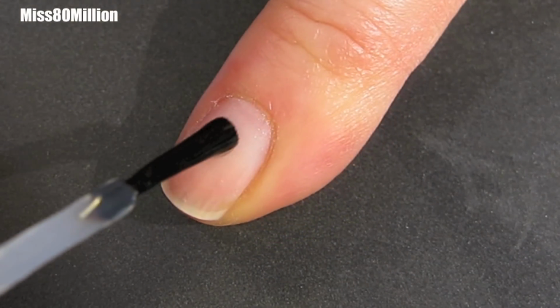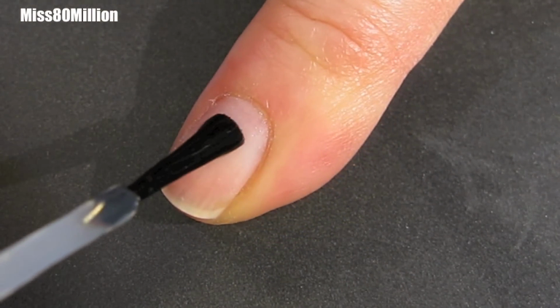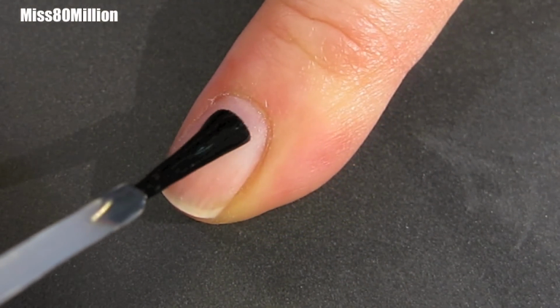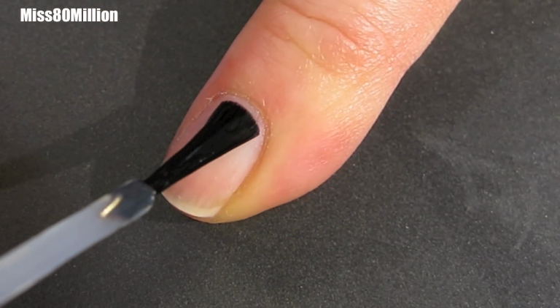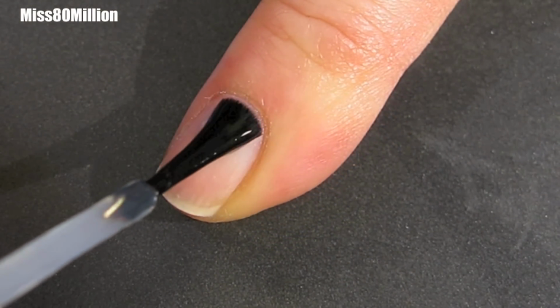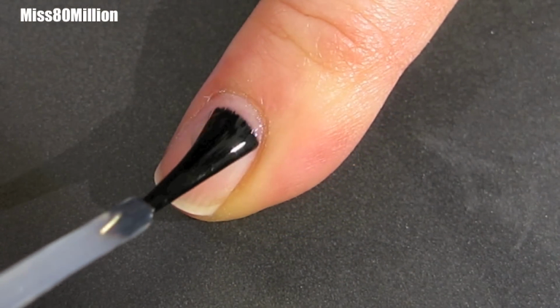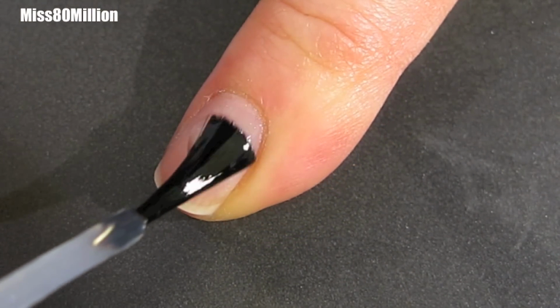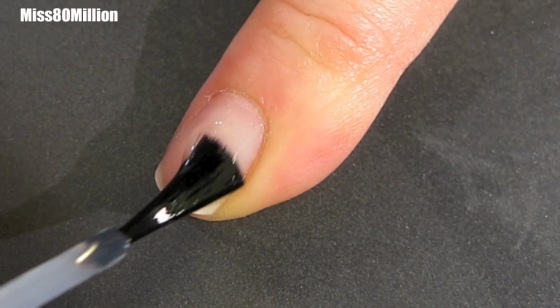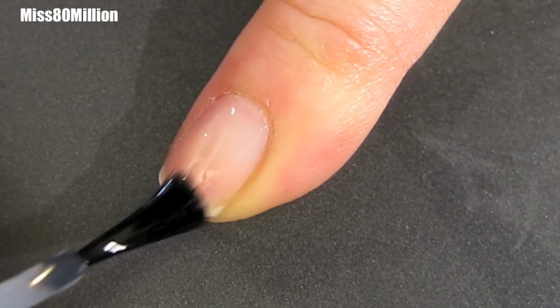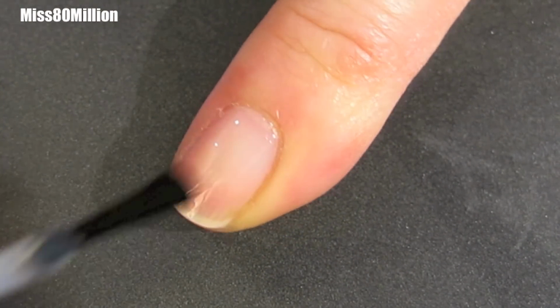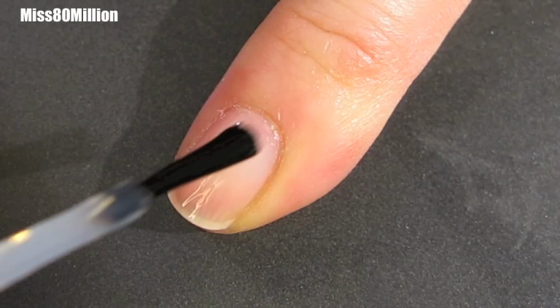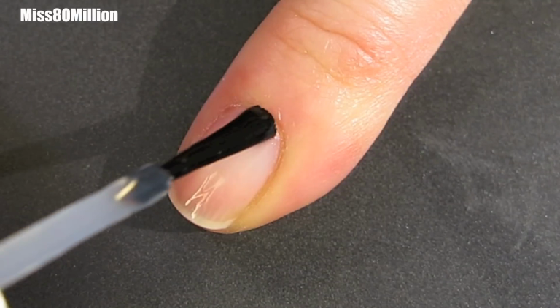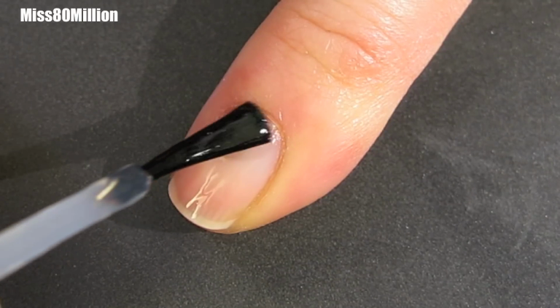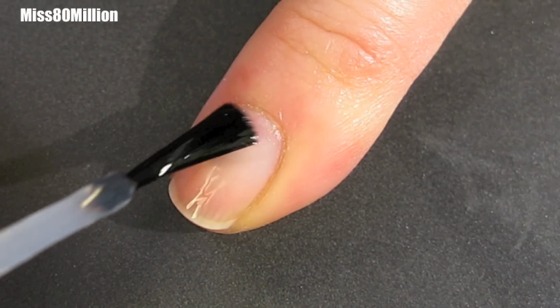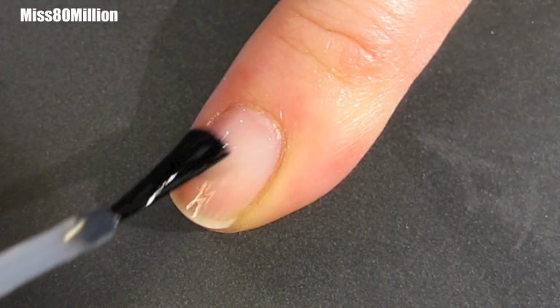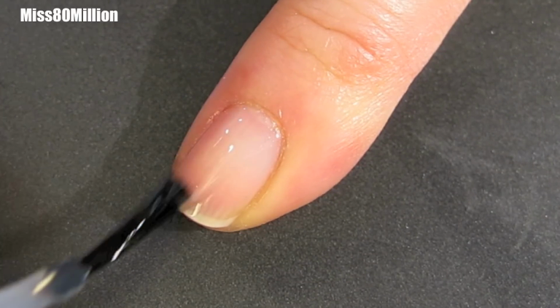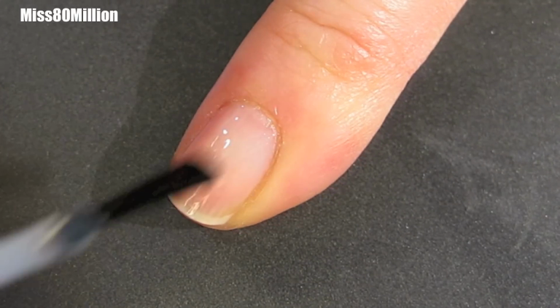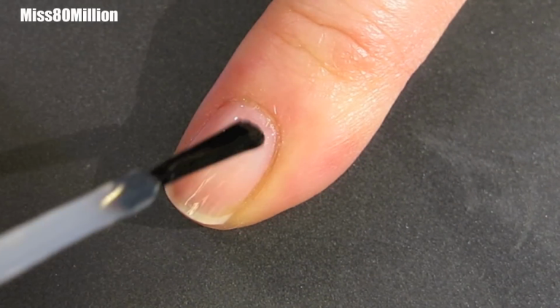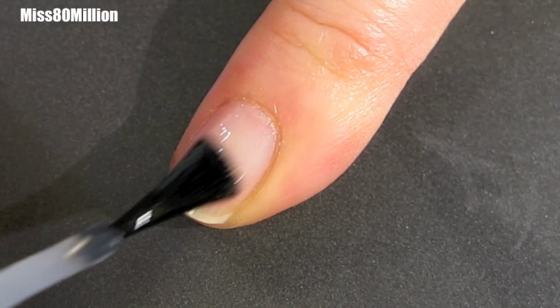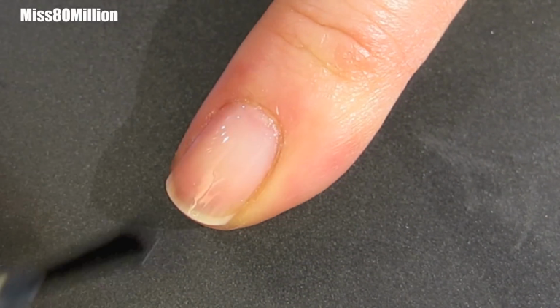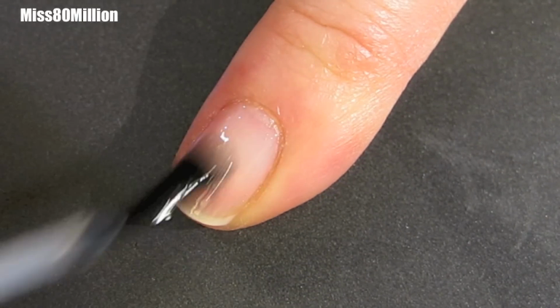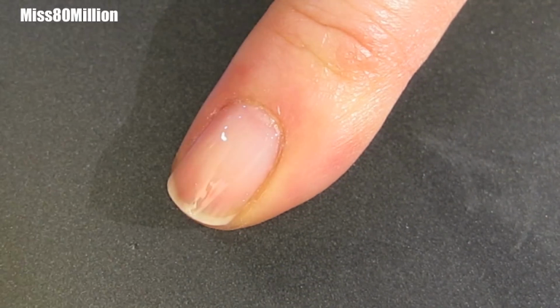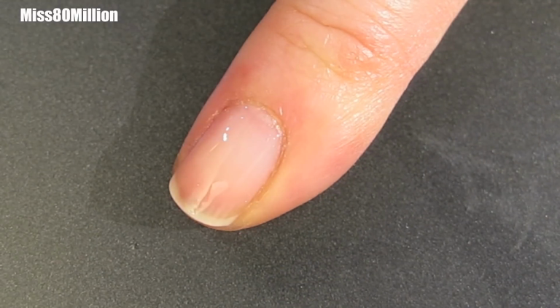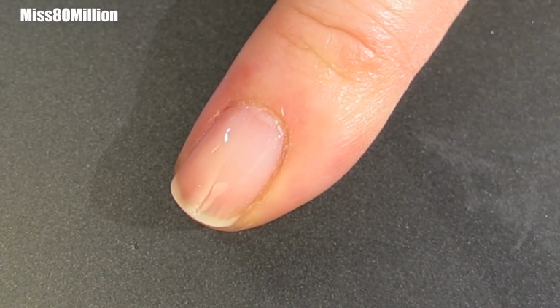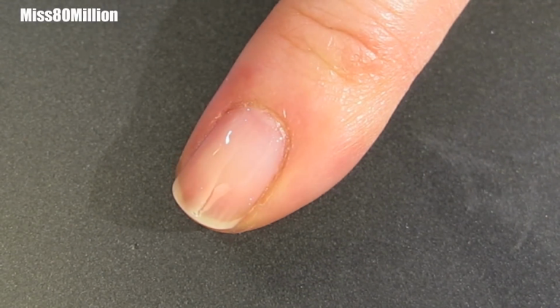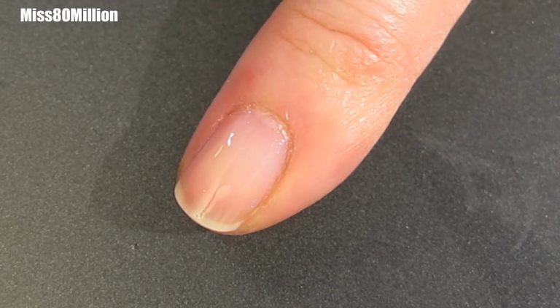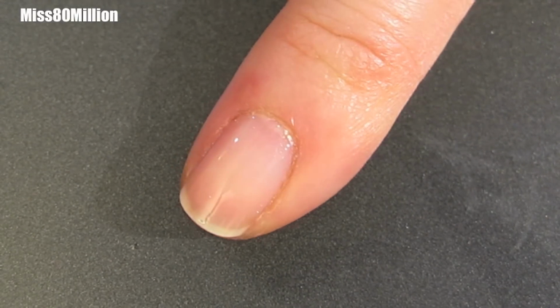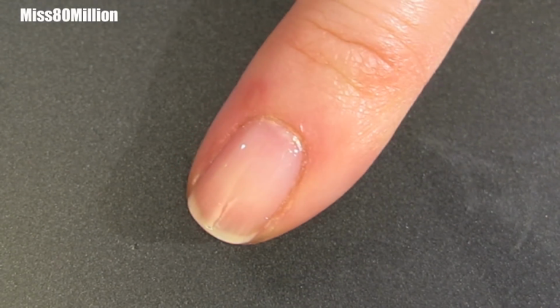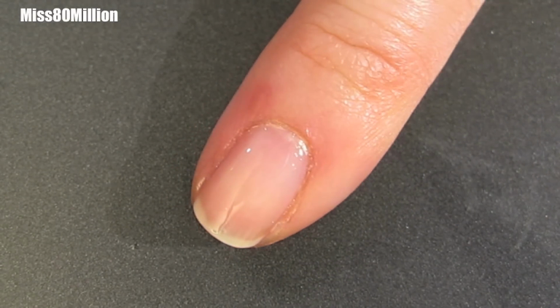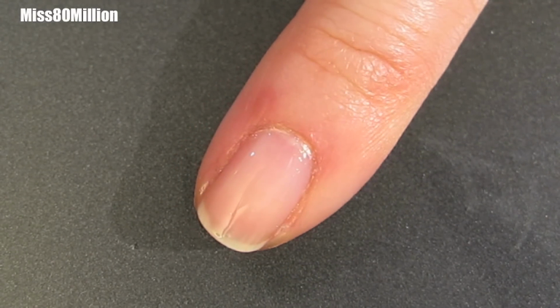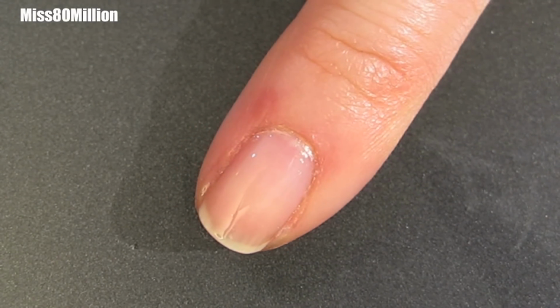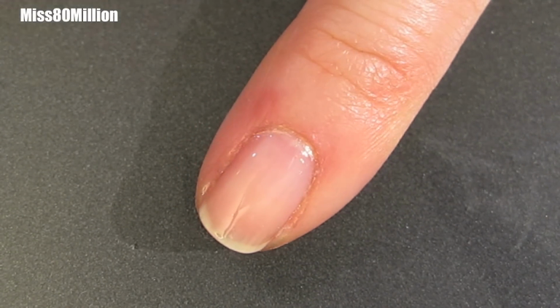First step in any nail art design is applying a base coat. You want to let that dry before you move on to your next step.